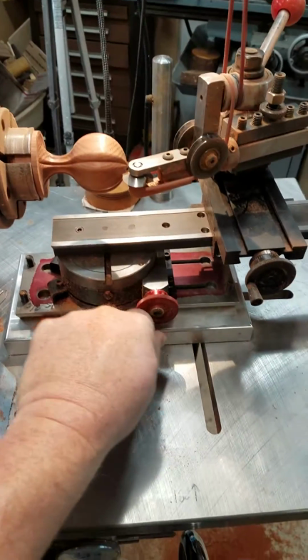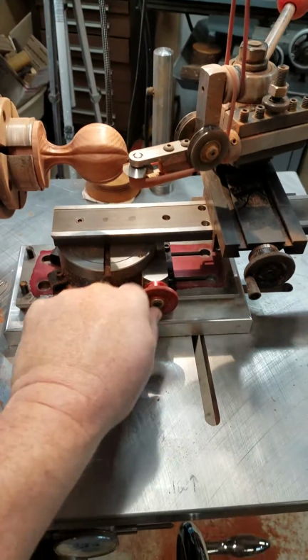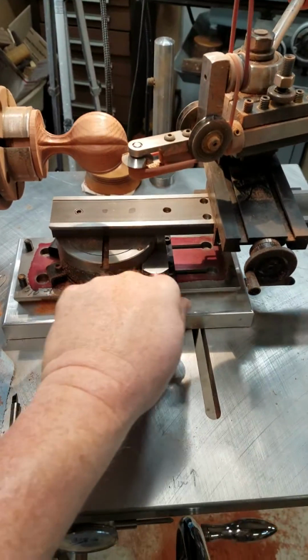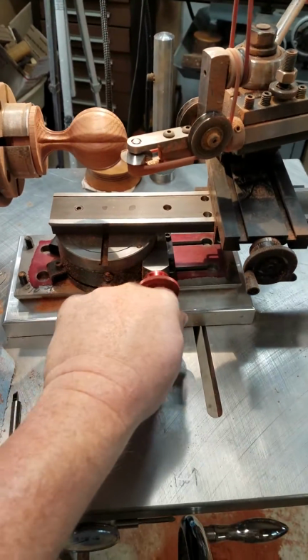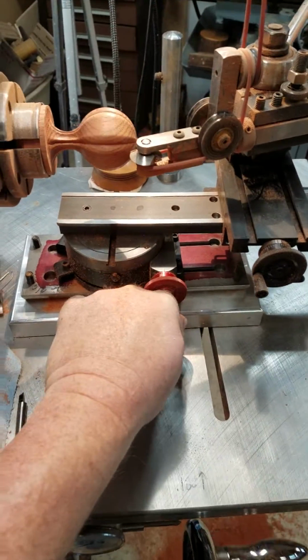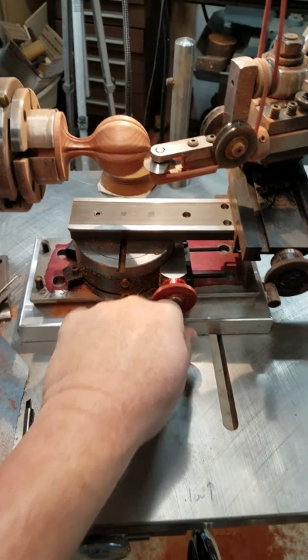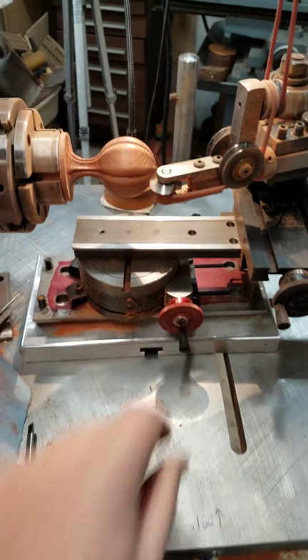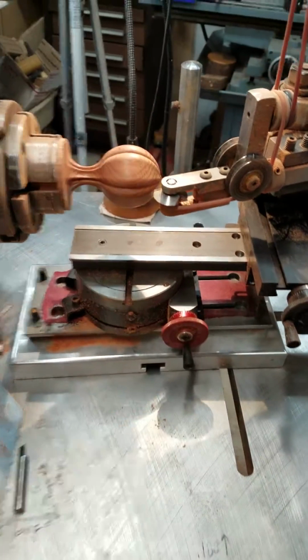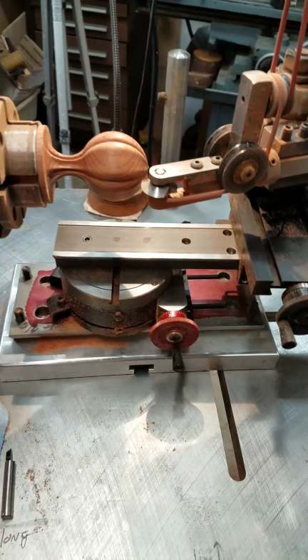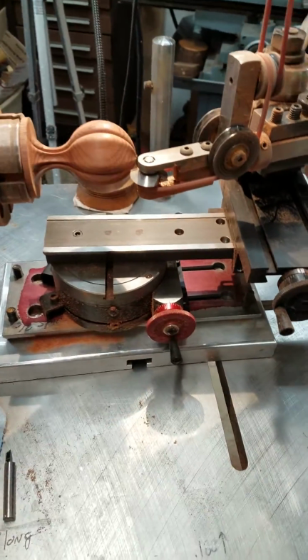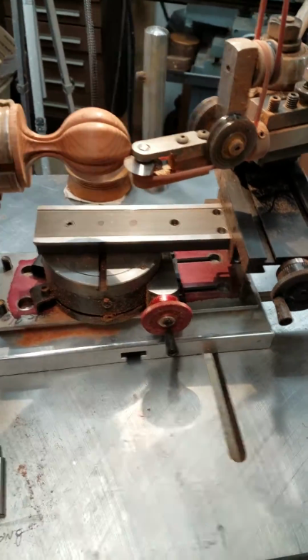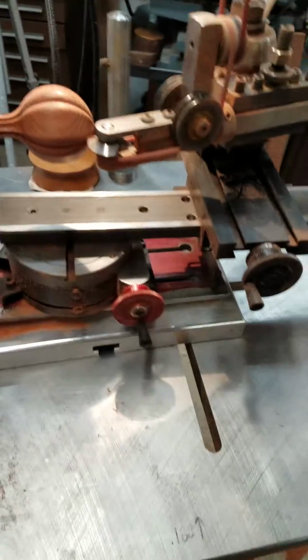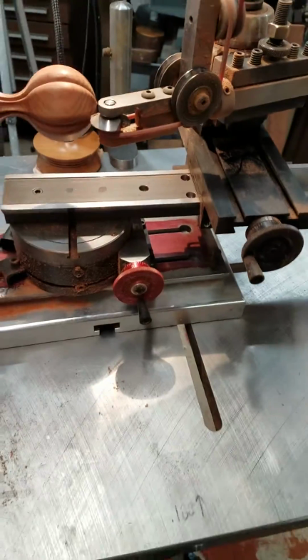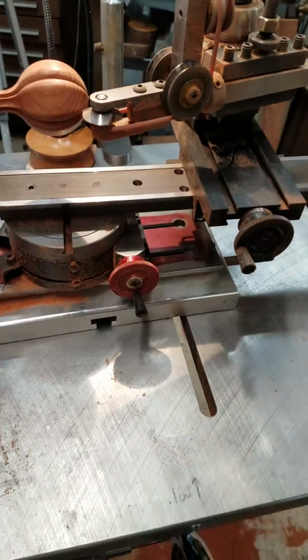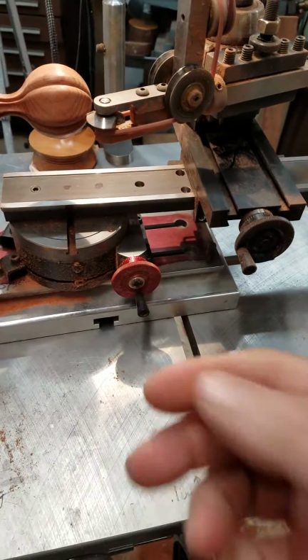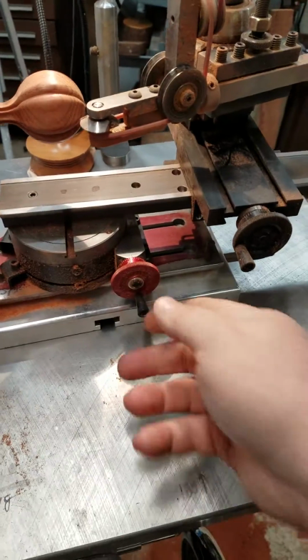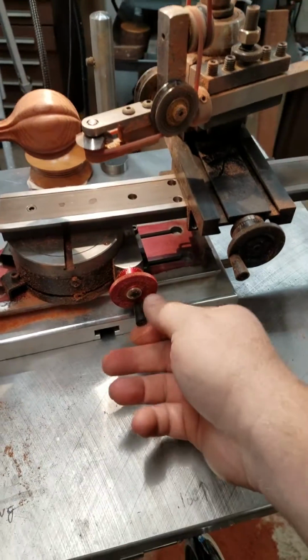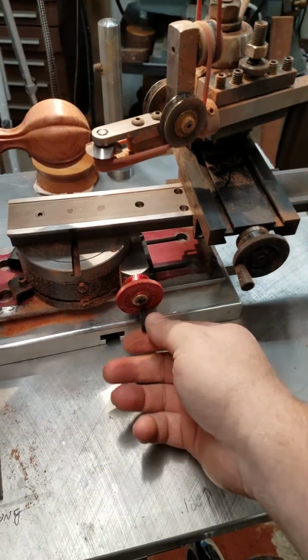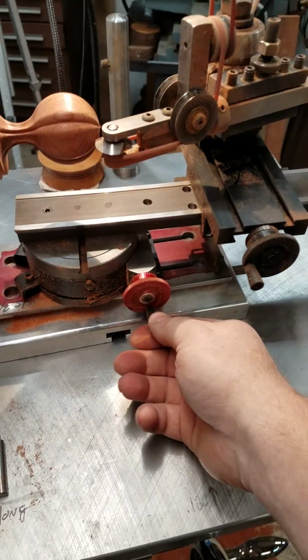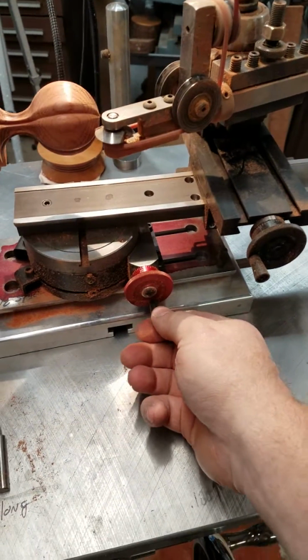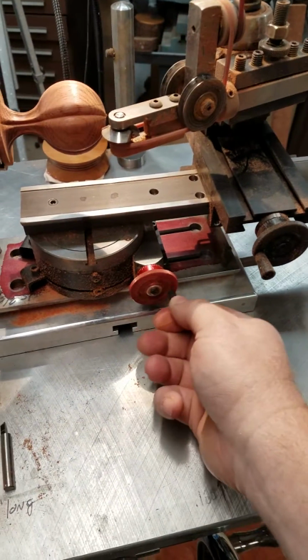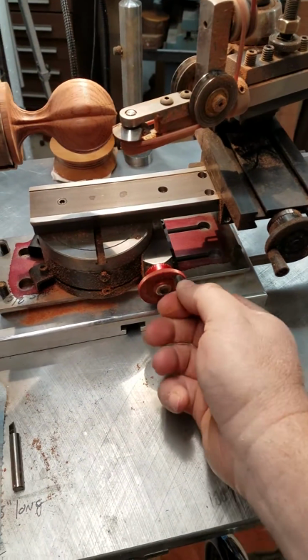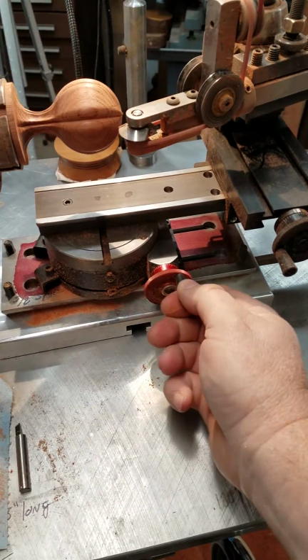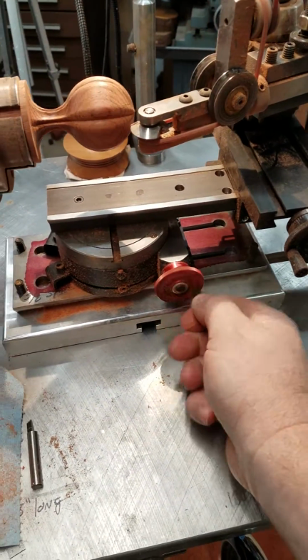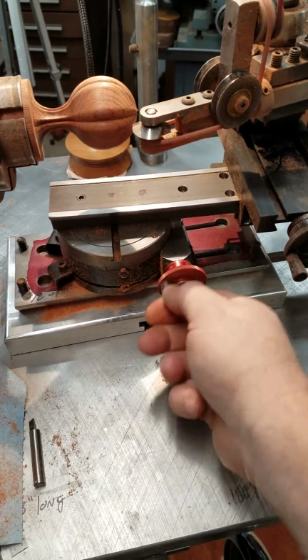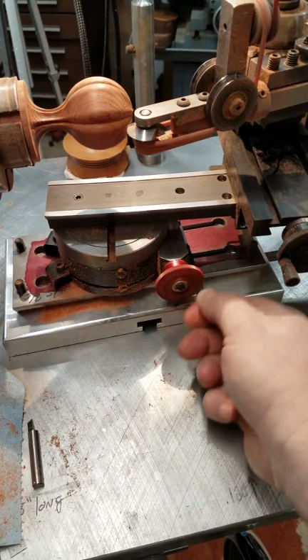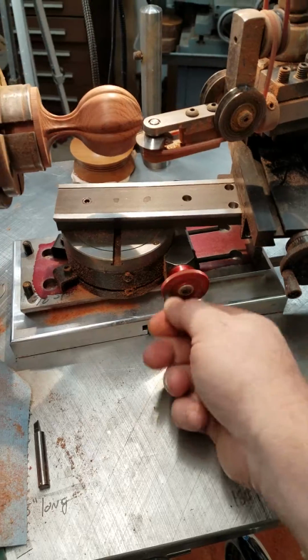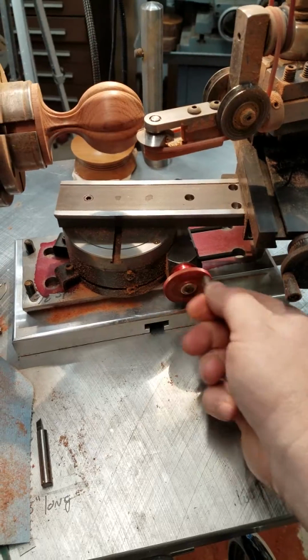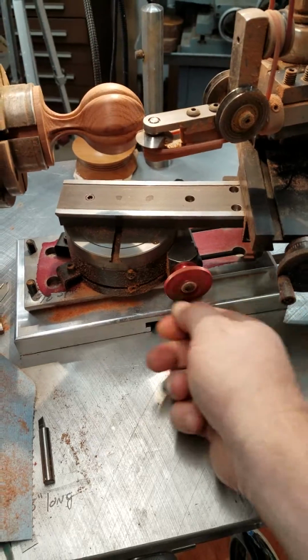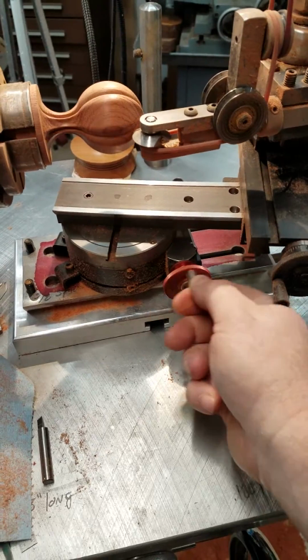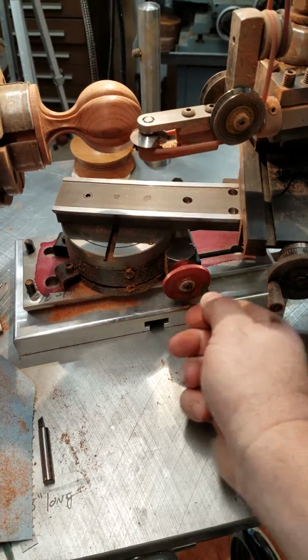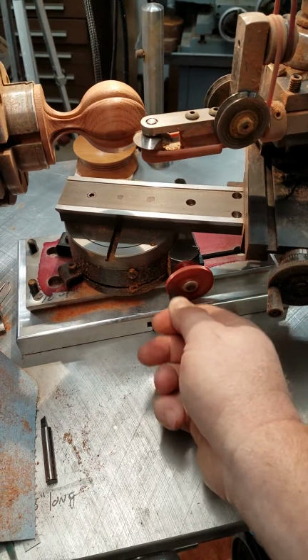Got a little bit more to do — I'm going to come up with a power feed for it so that I don't have to hand crank it.